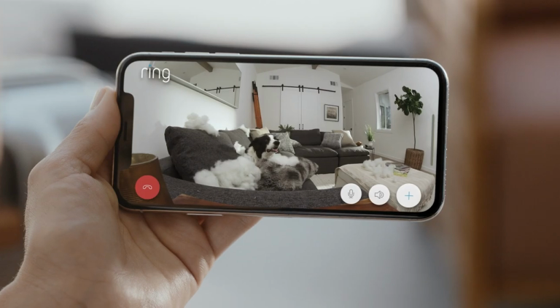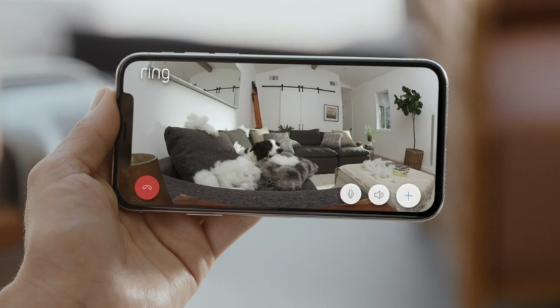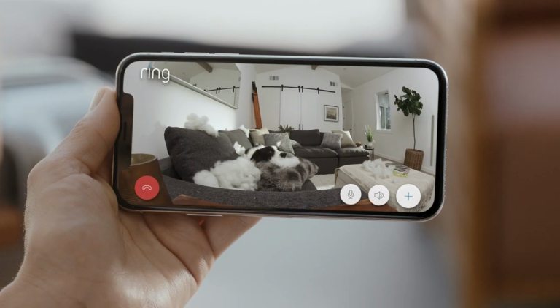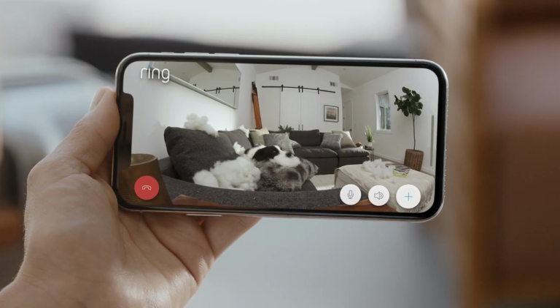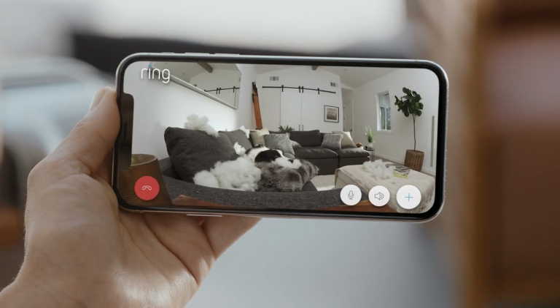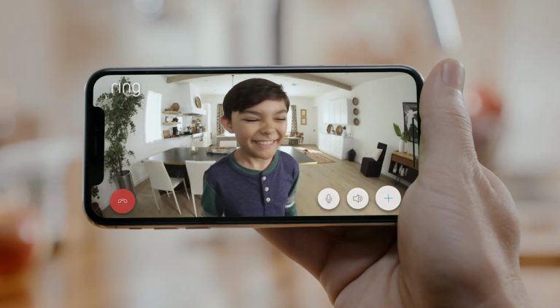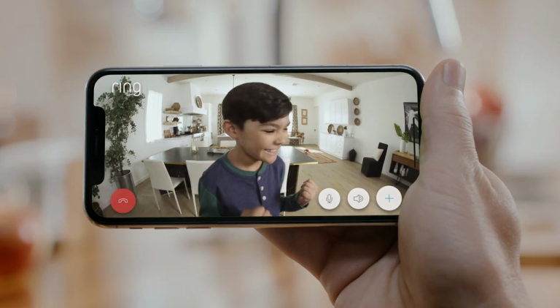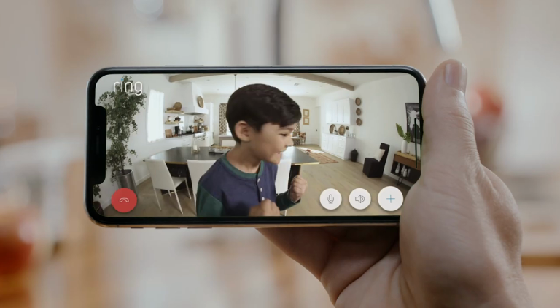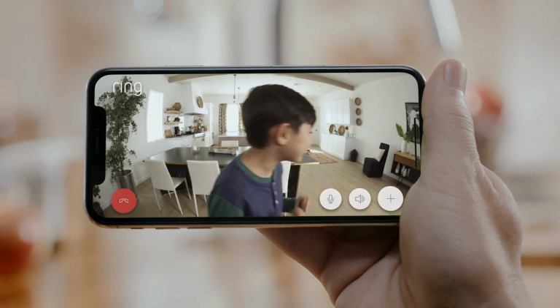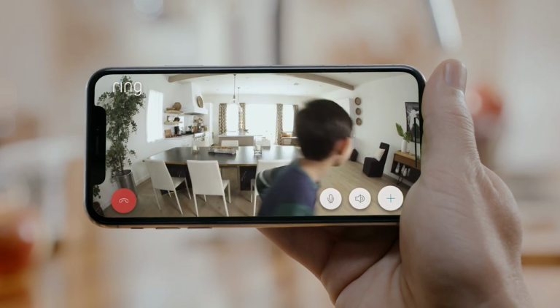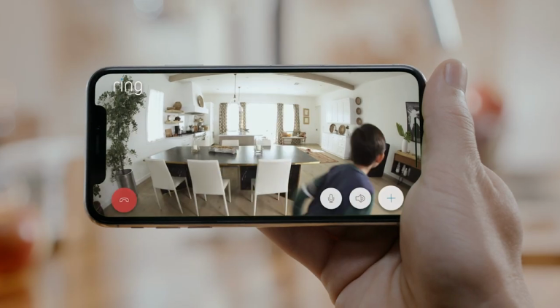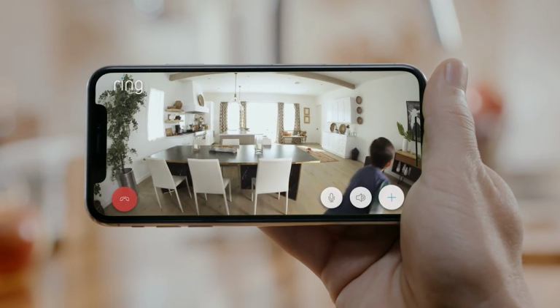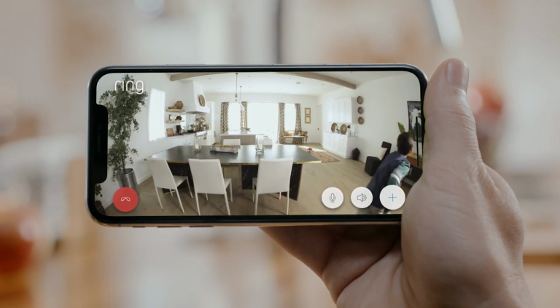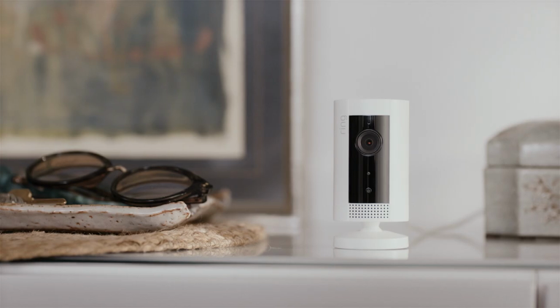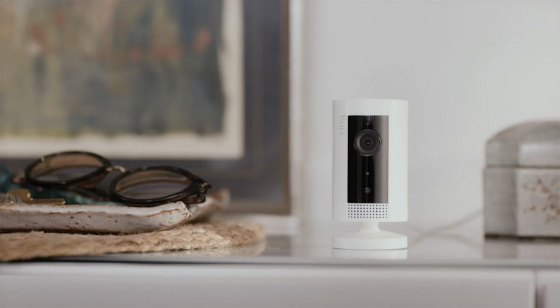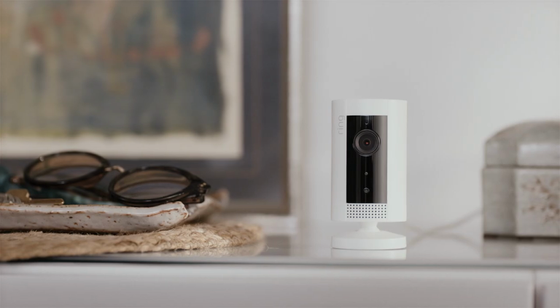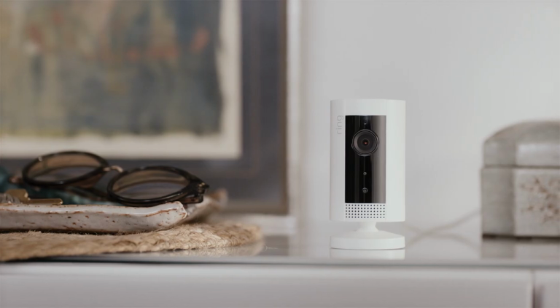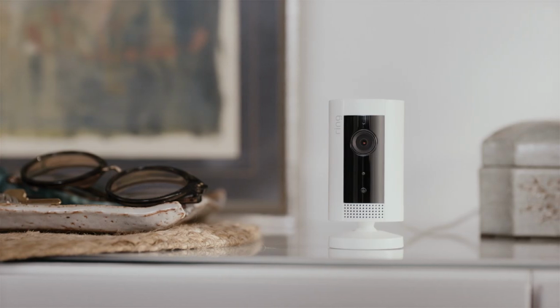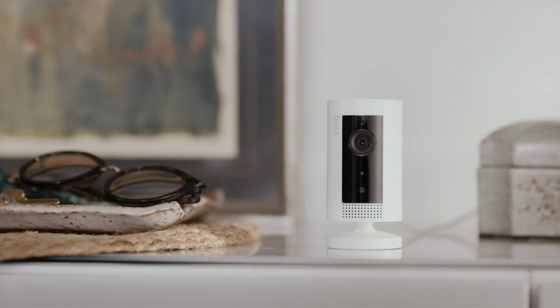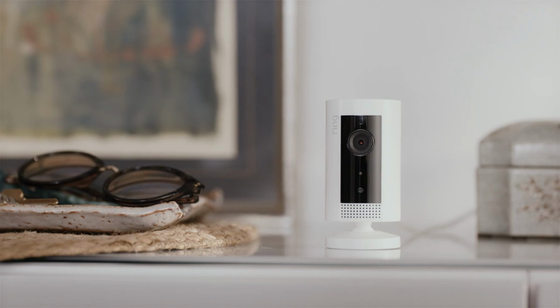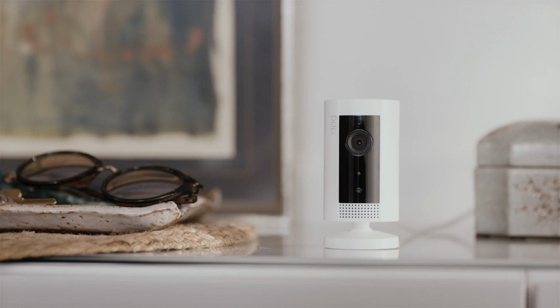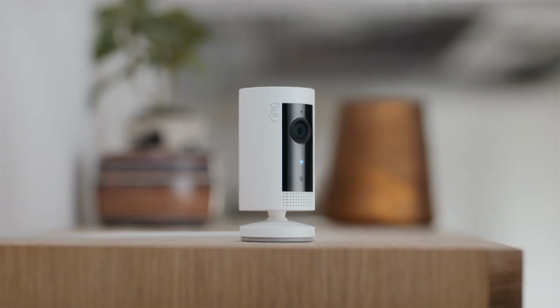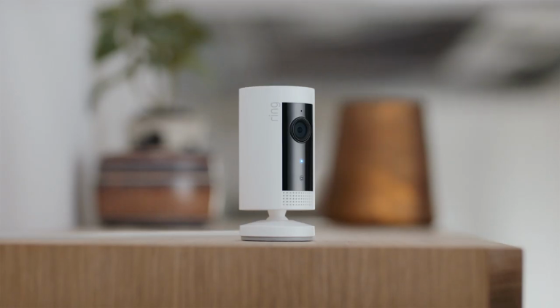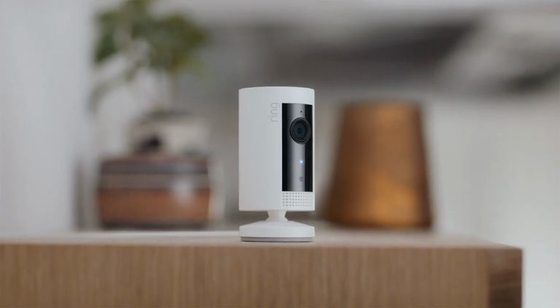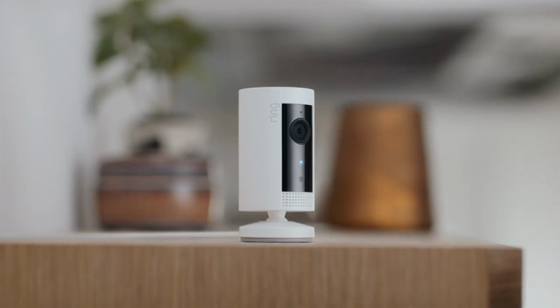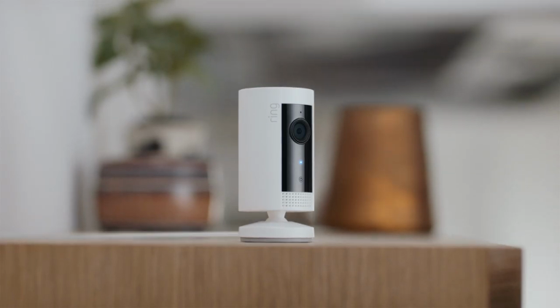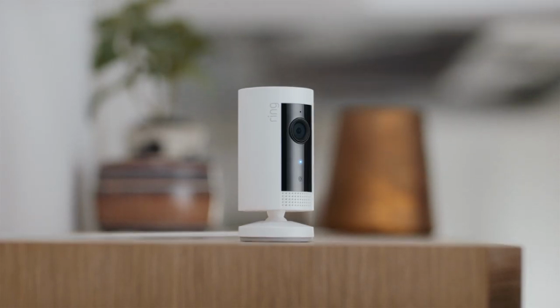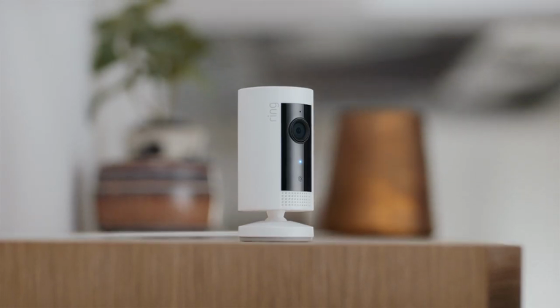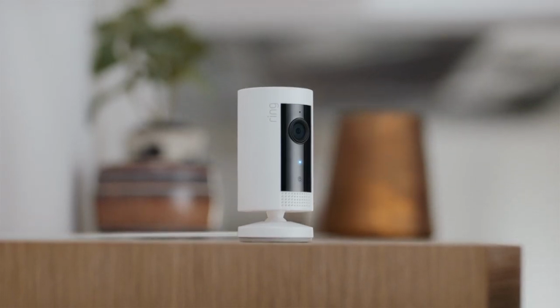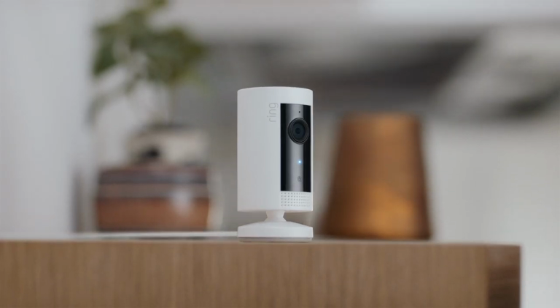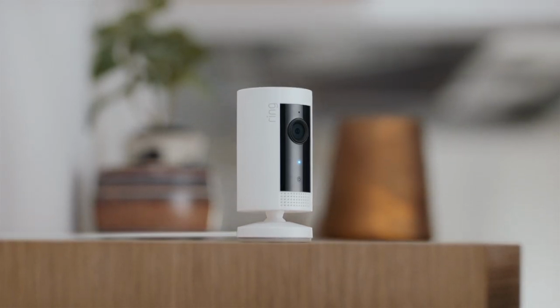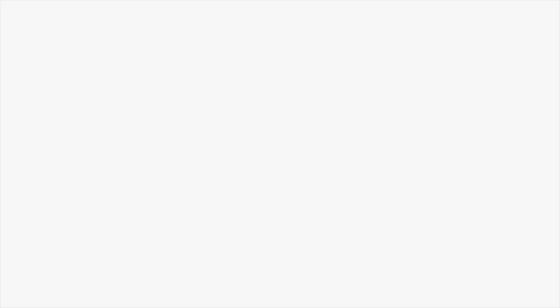So start protecting your home and family with the small, sleek and discreet IndoorCam by Ring.